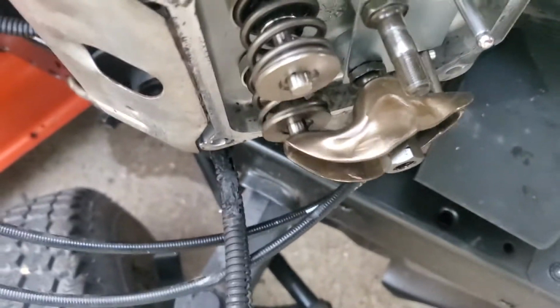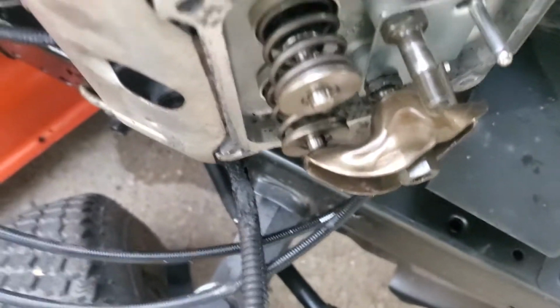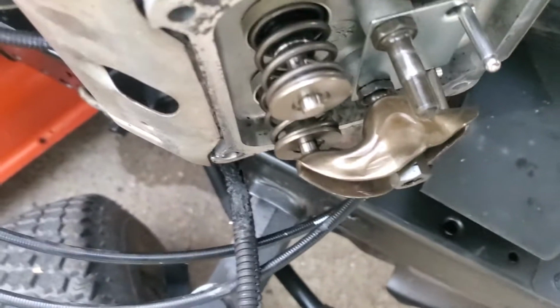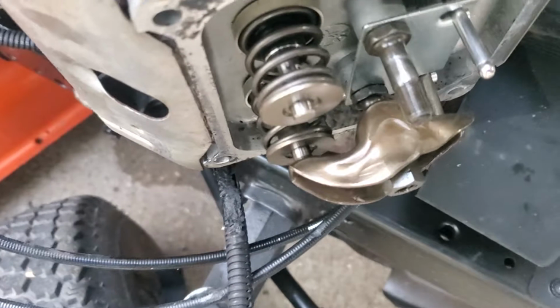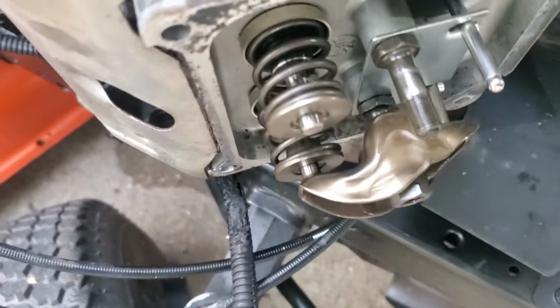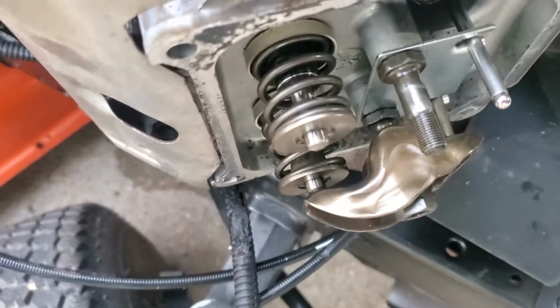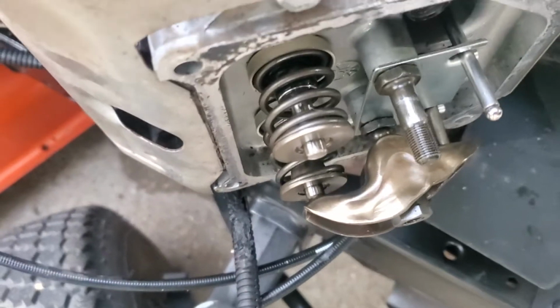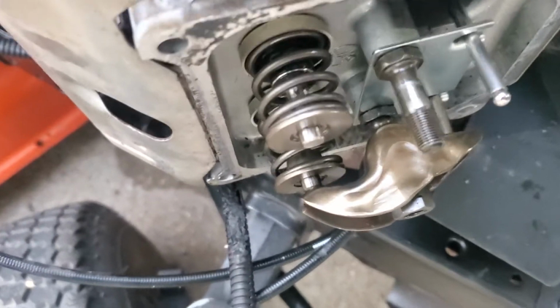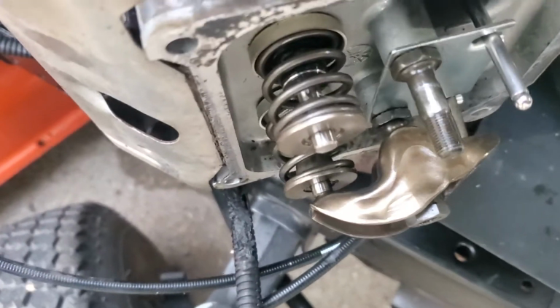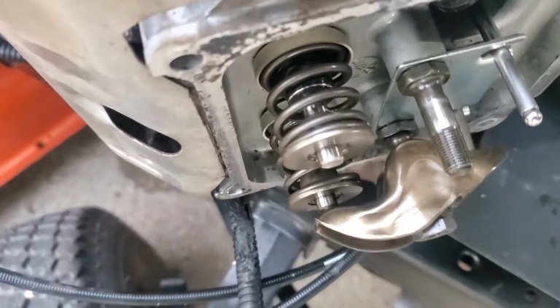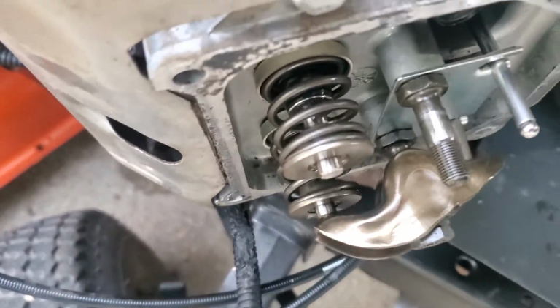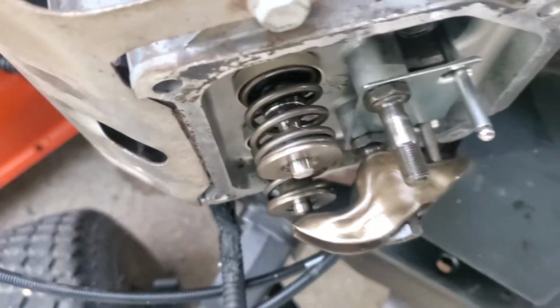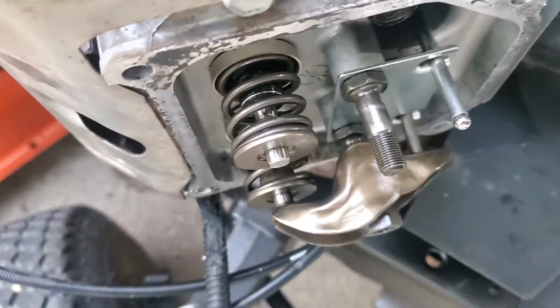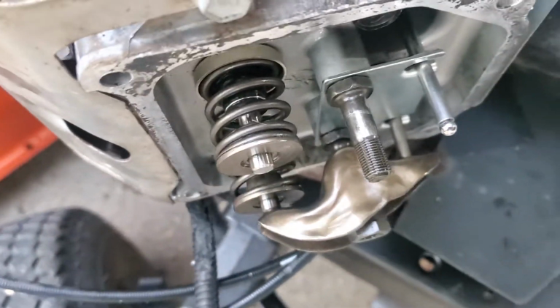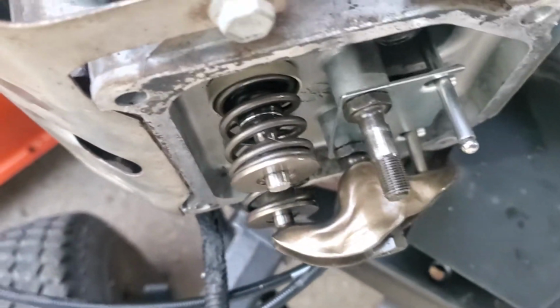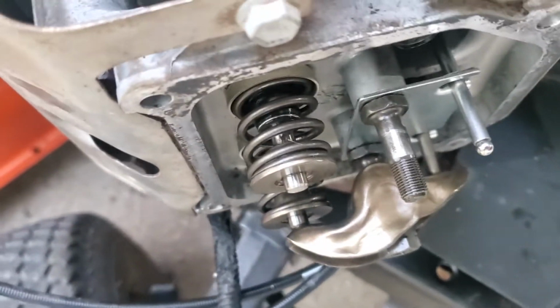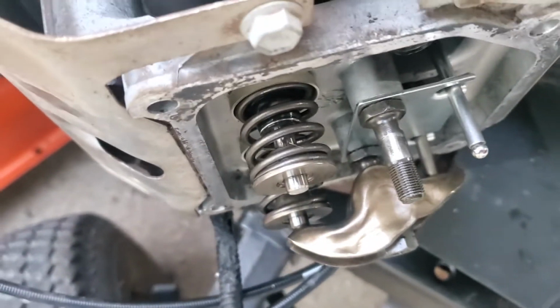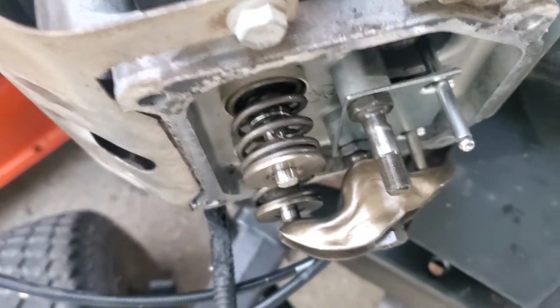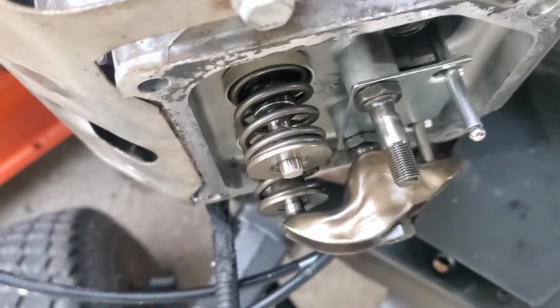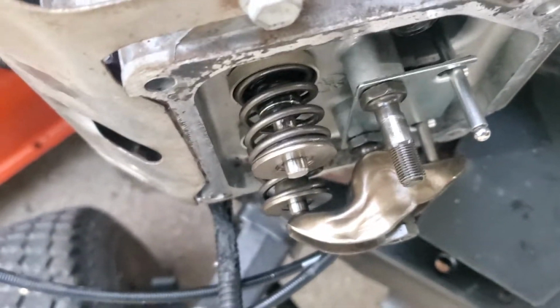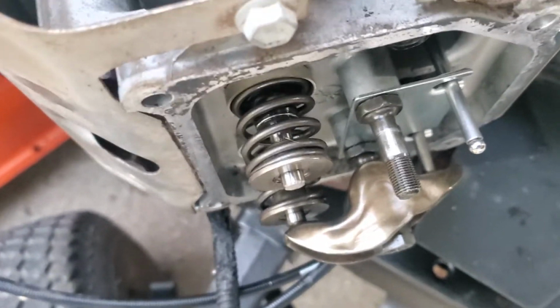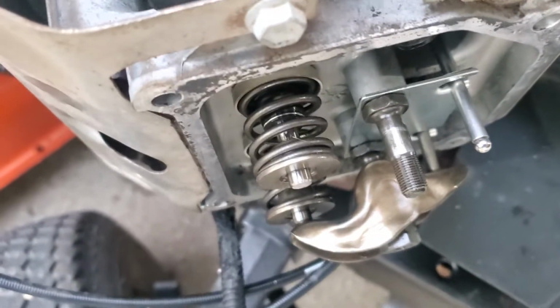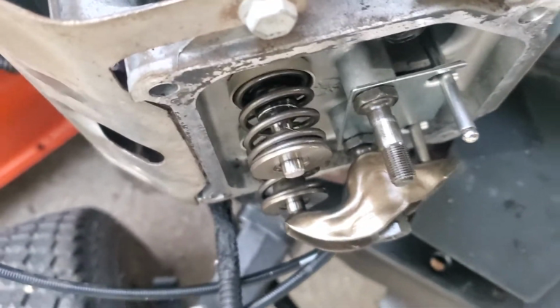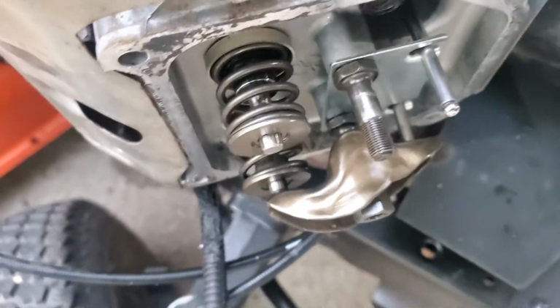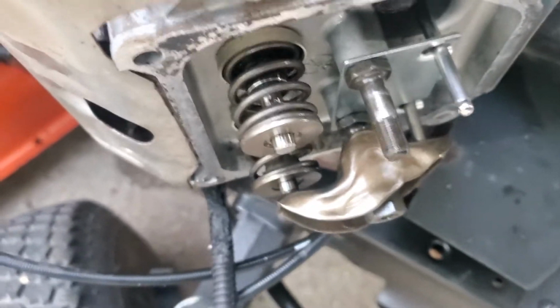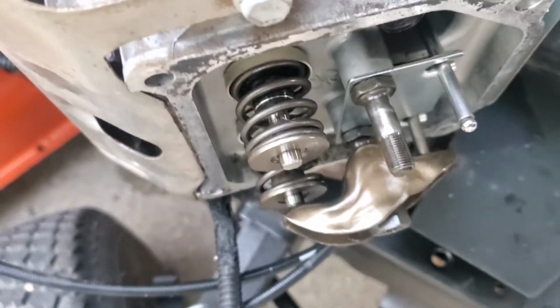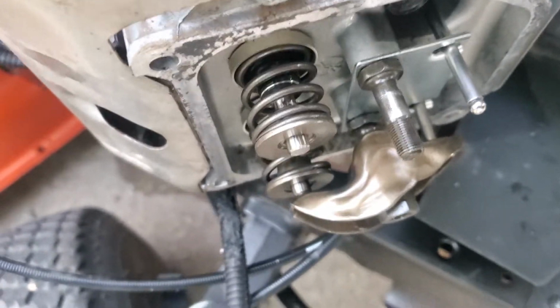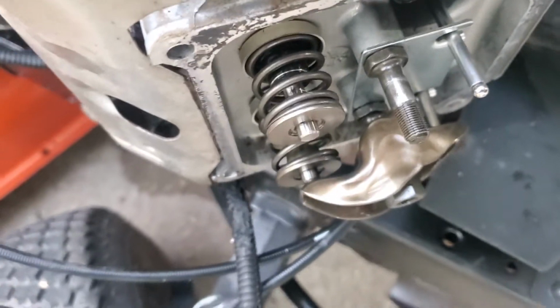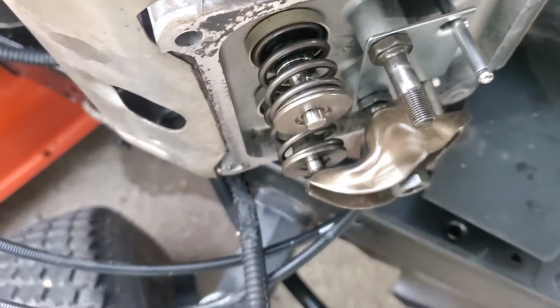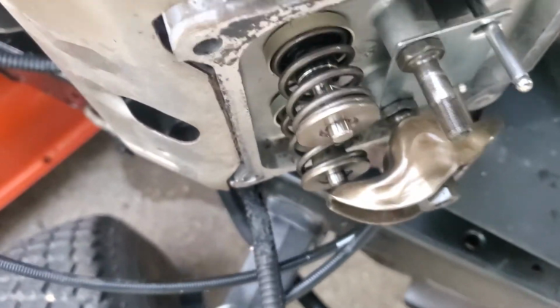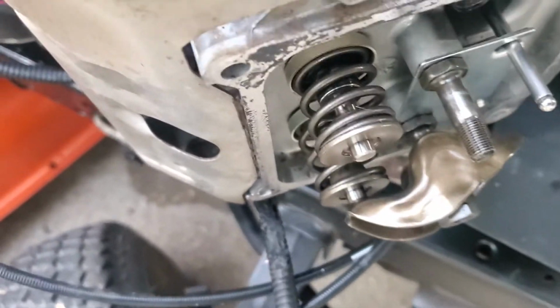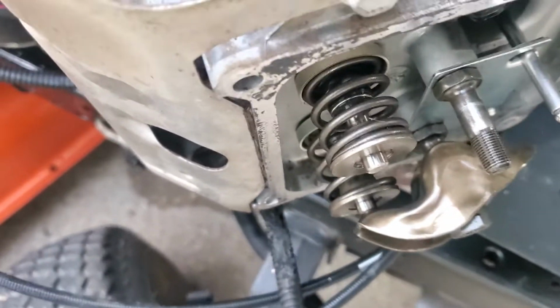It comes back around and then this is the compression stroke and power stroke.